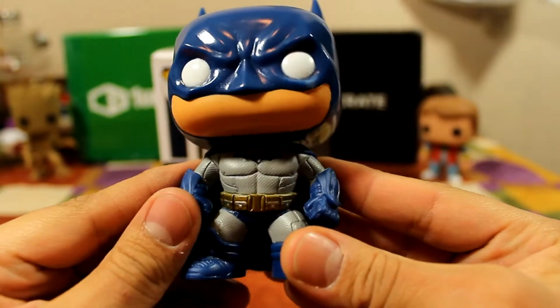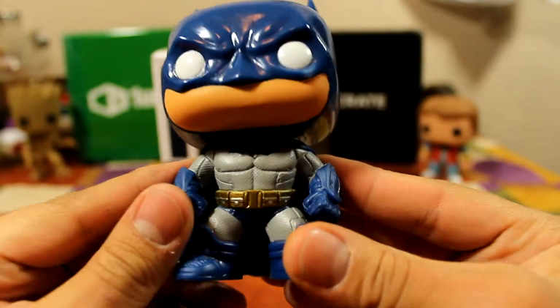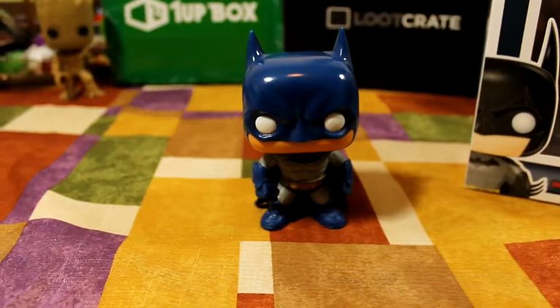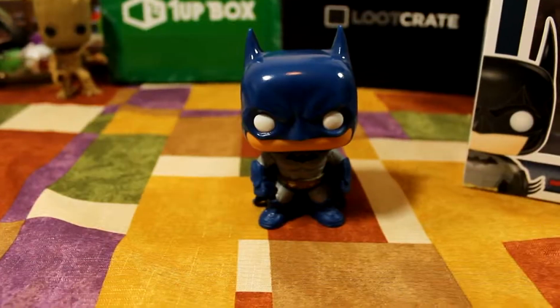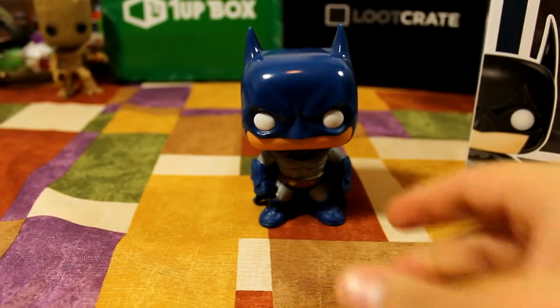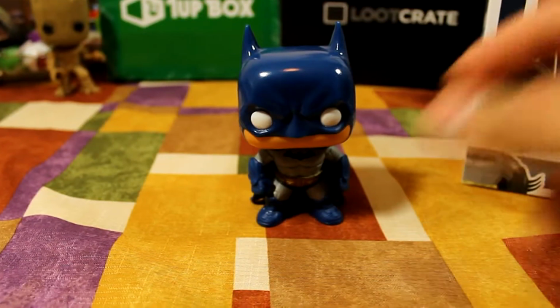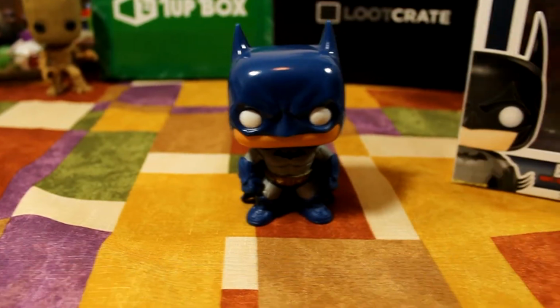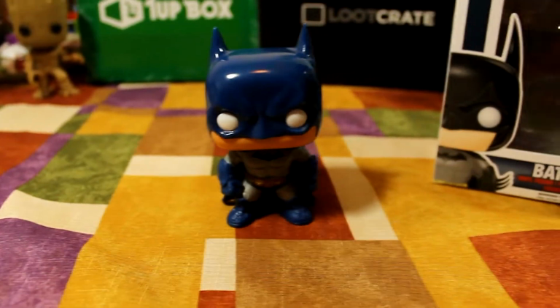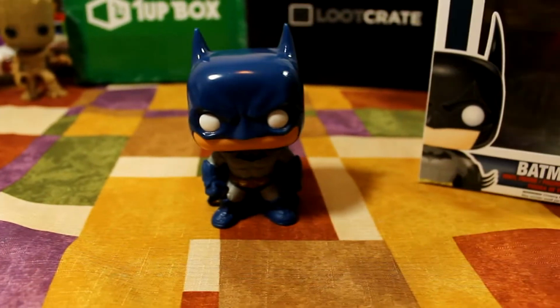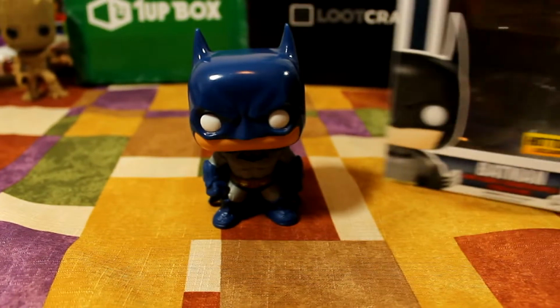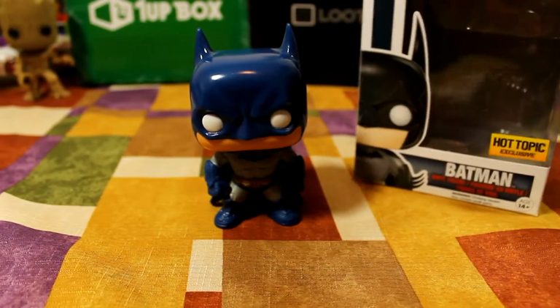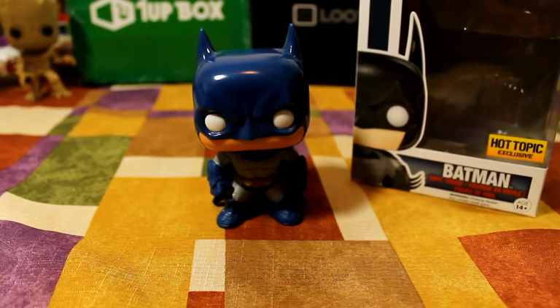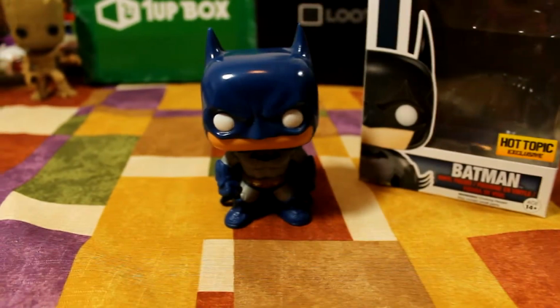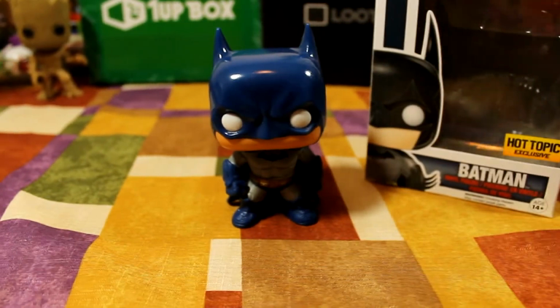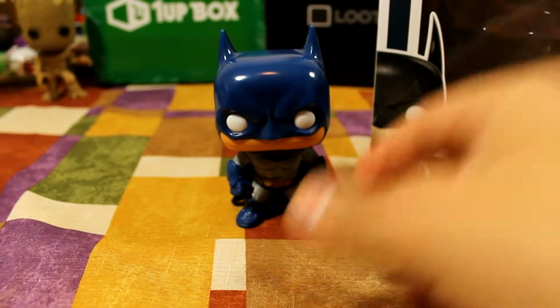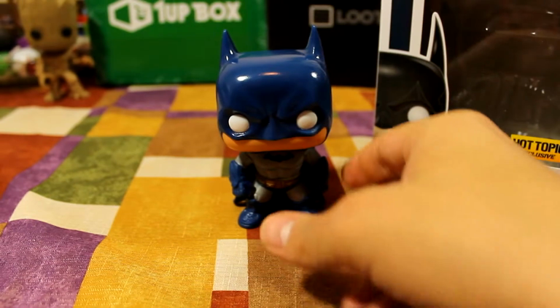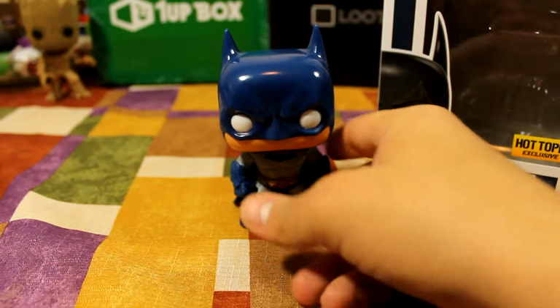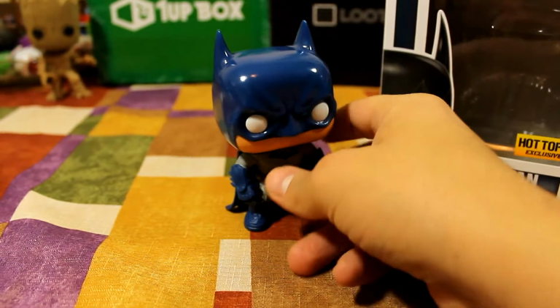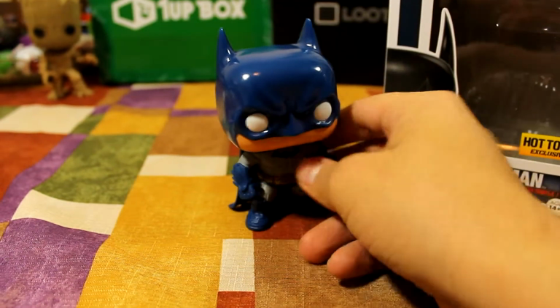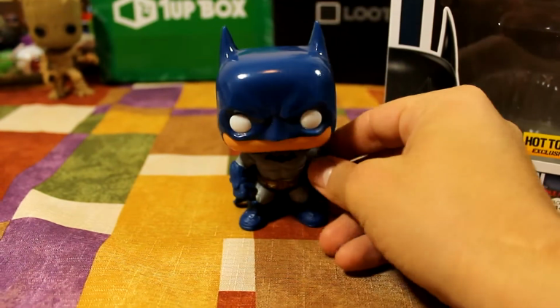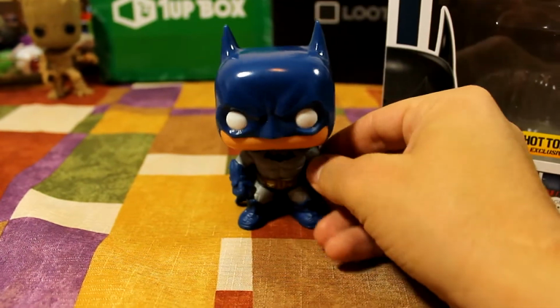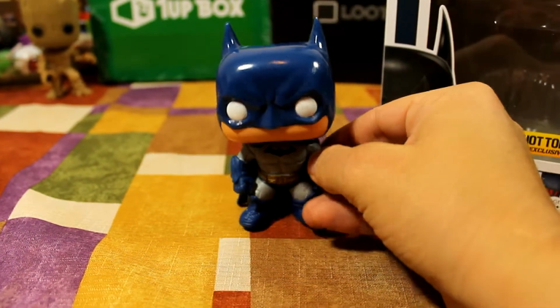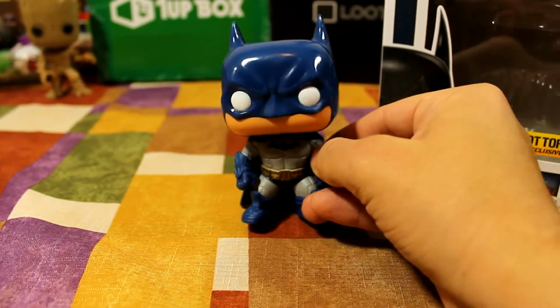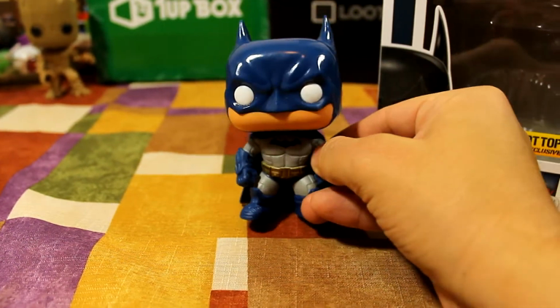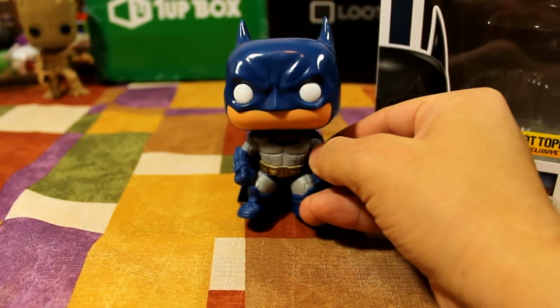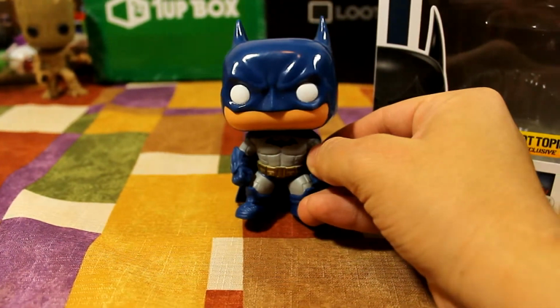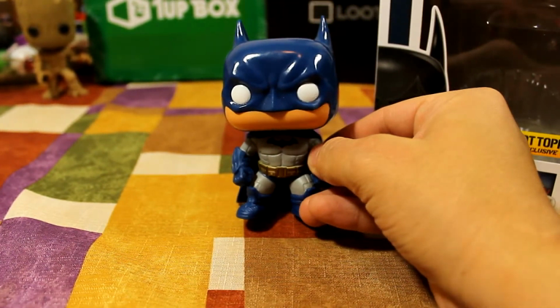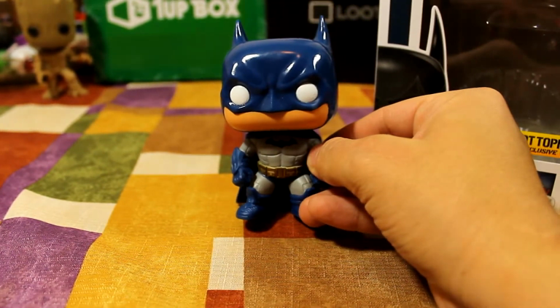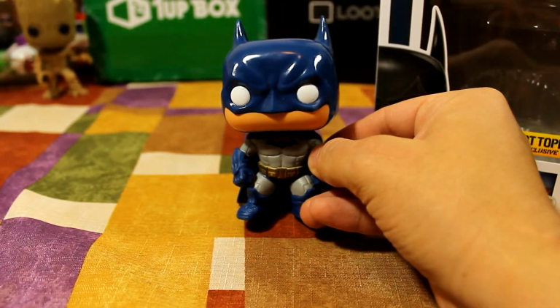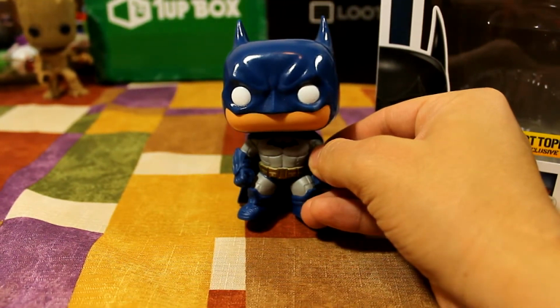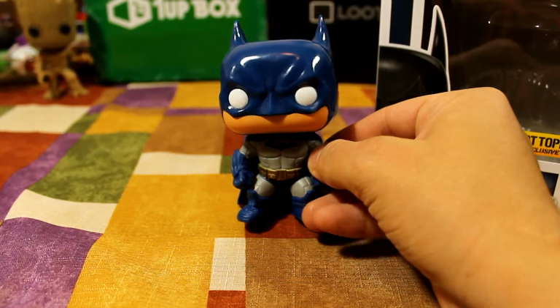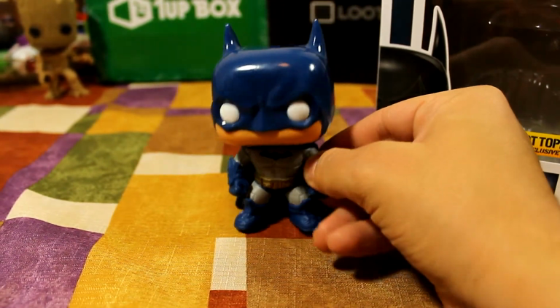That is the Blue Suit Hot Topic exclusive Batman. Thanks guys.